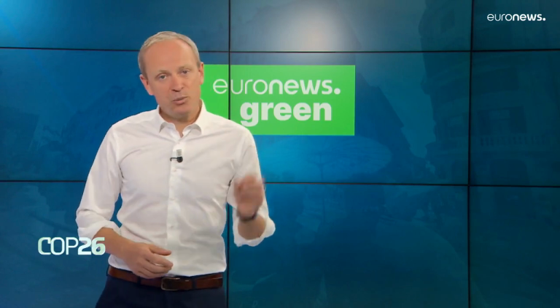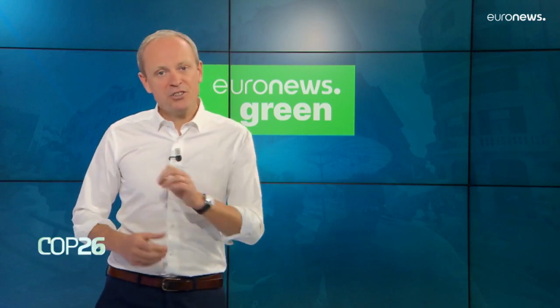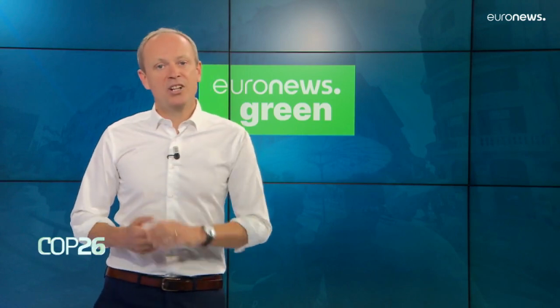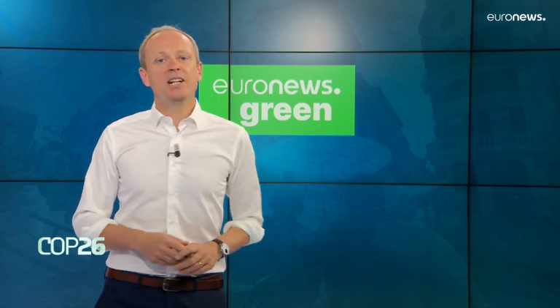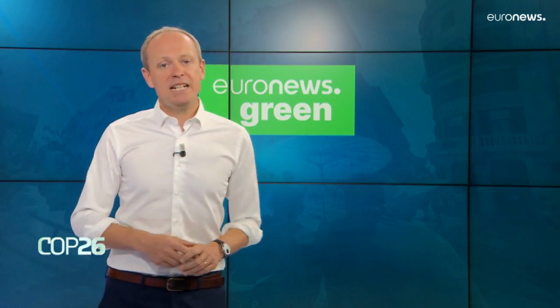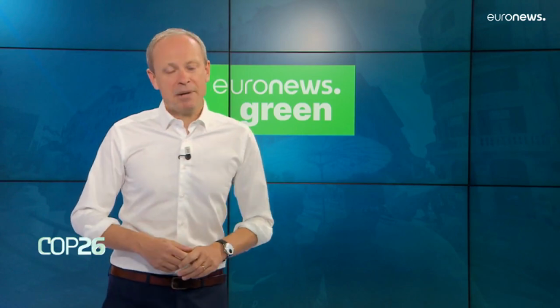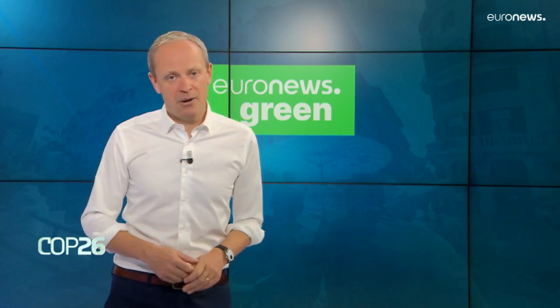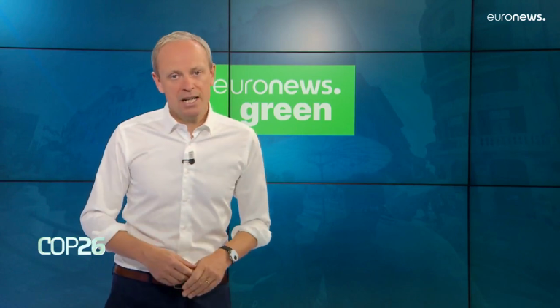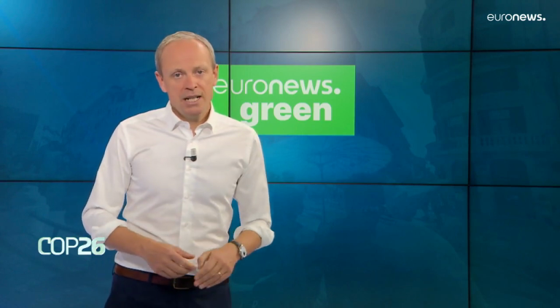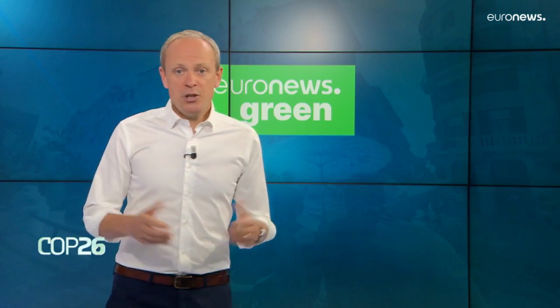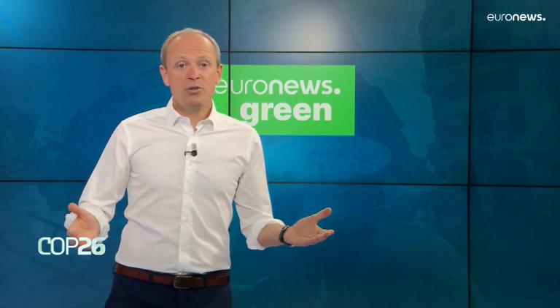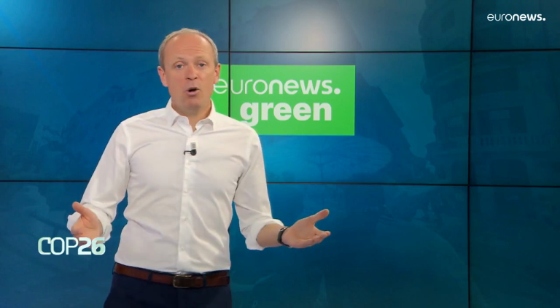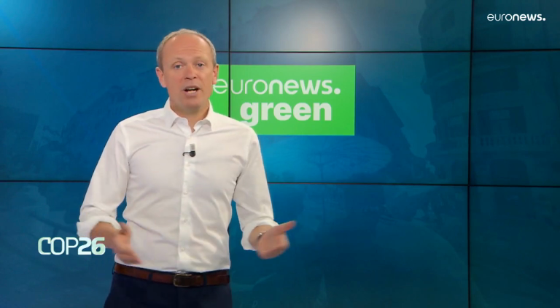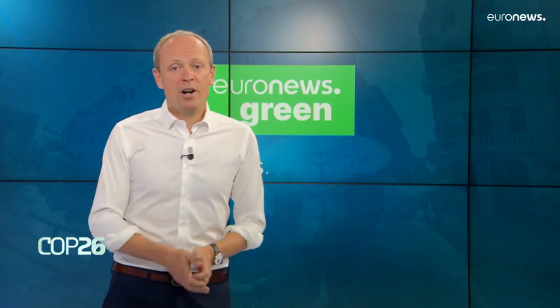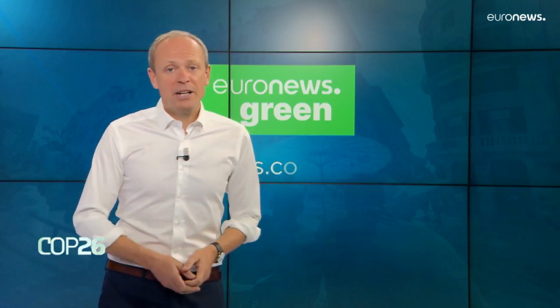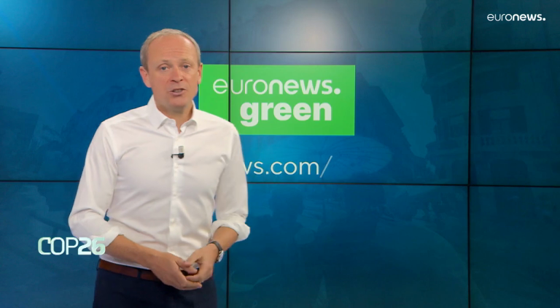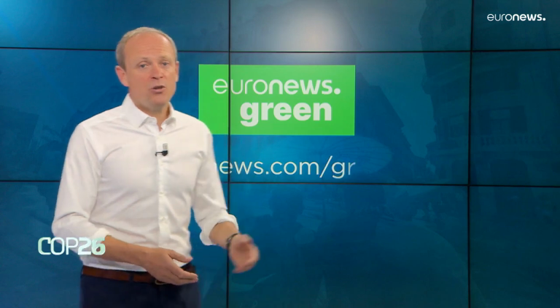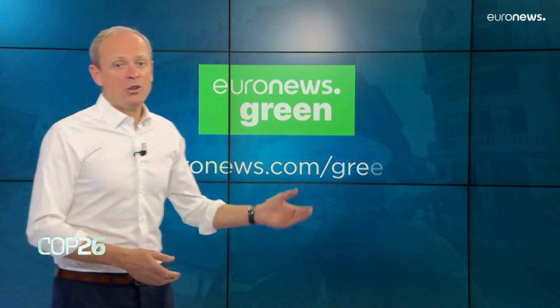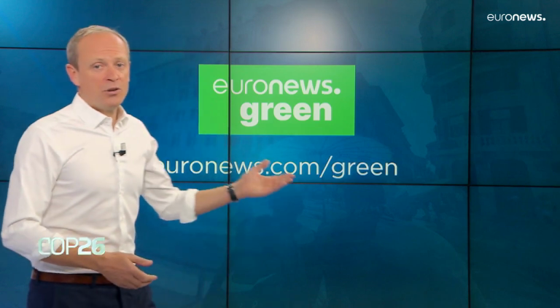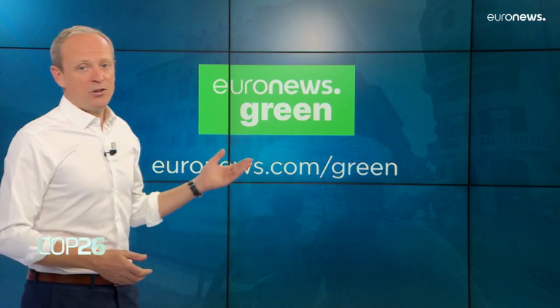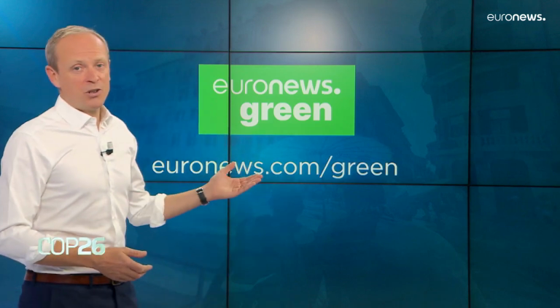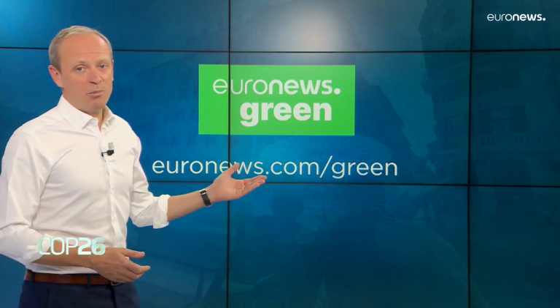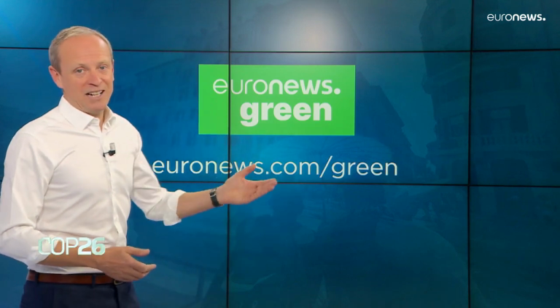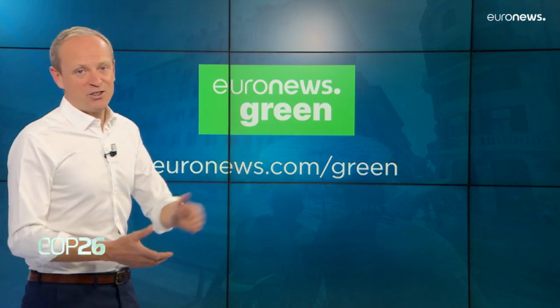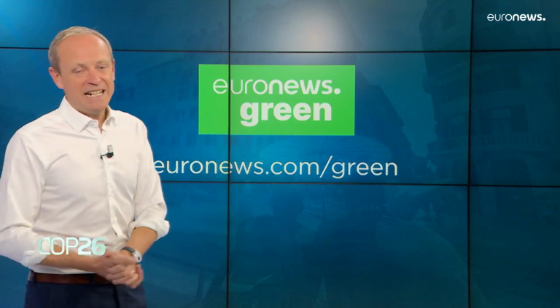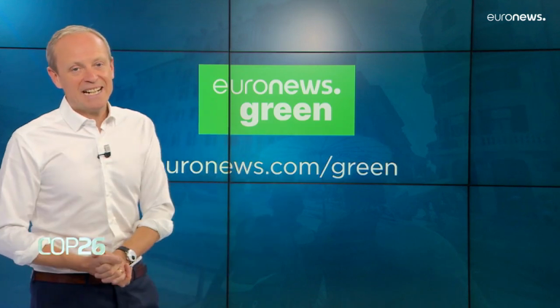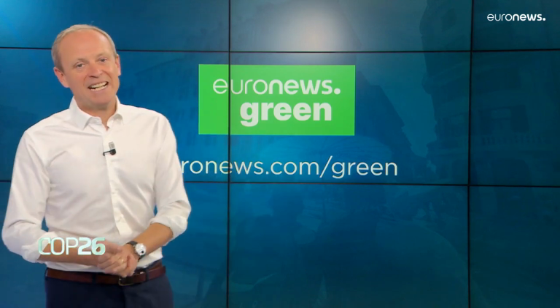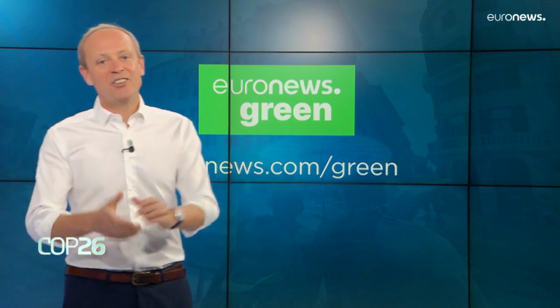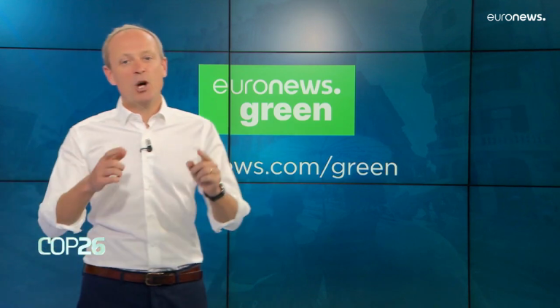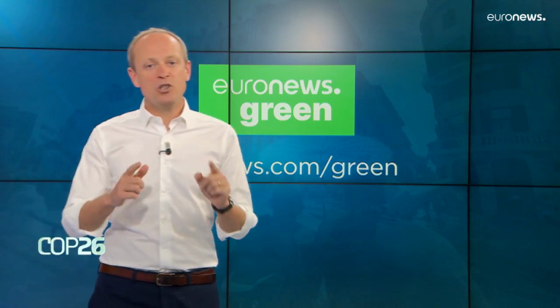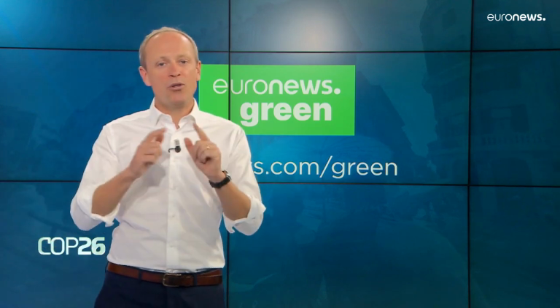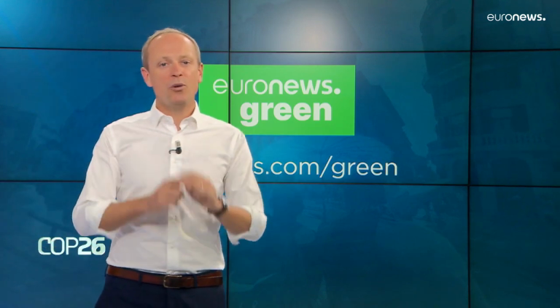You can read more environmental news on euronews.com/green and let us know your thoughts on social media.